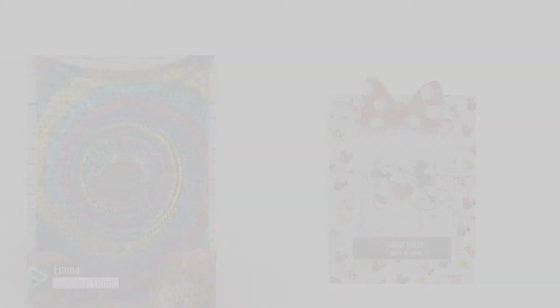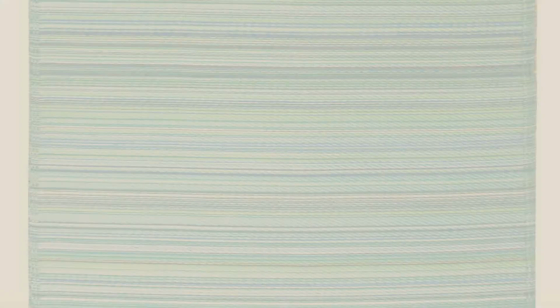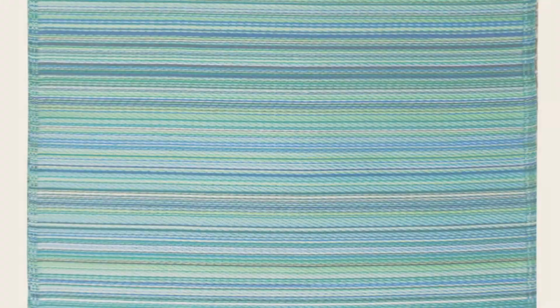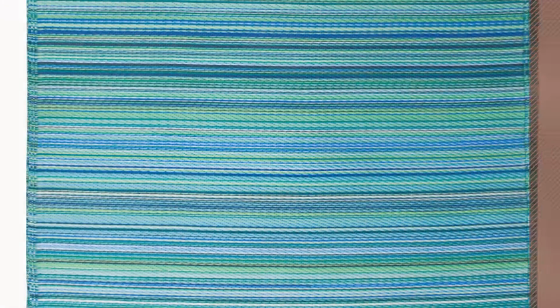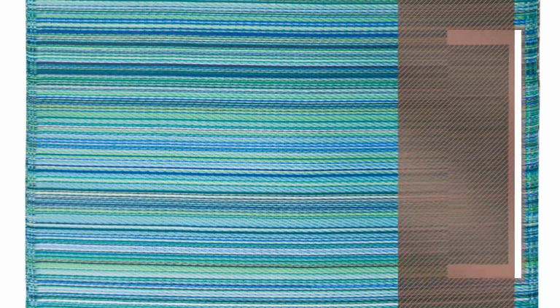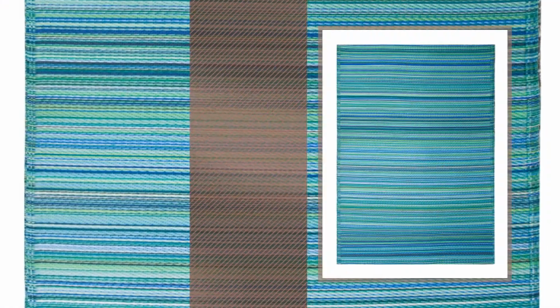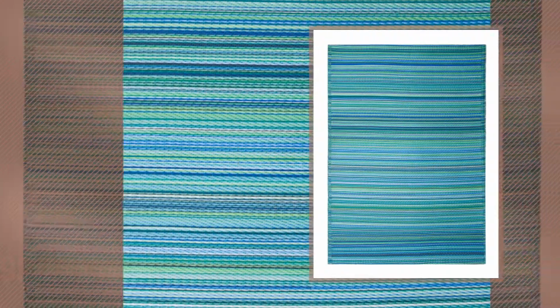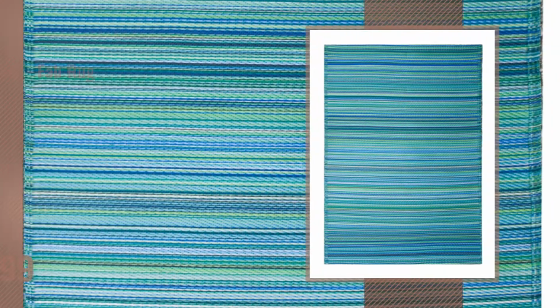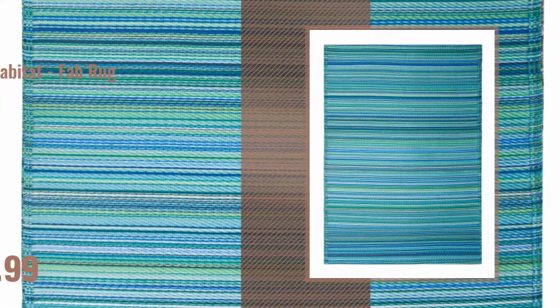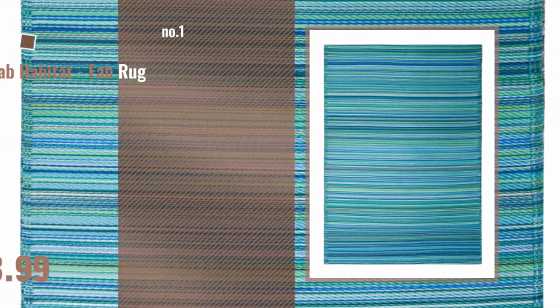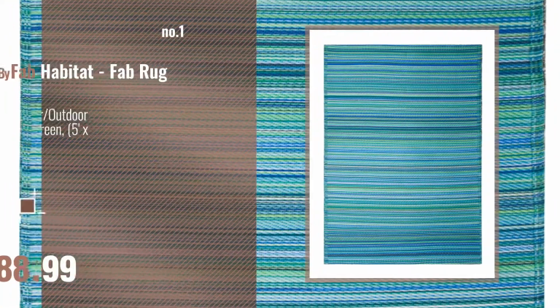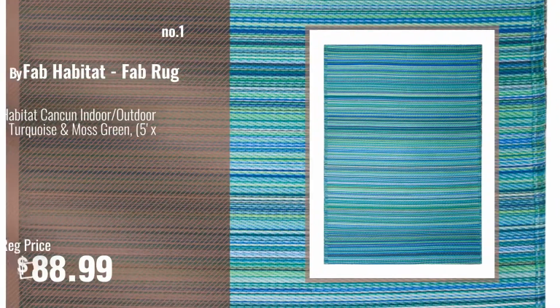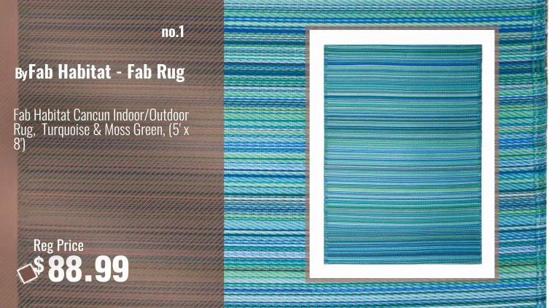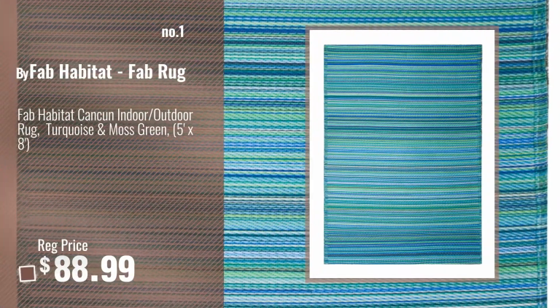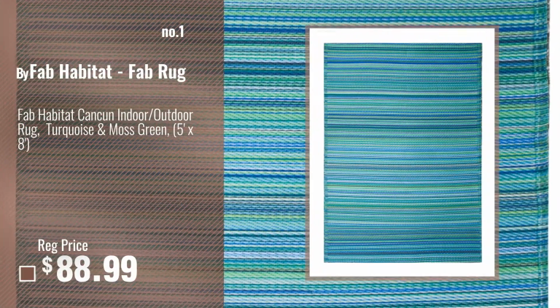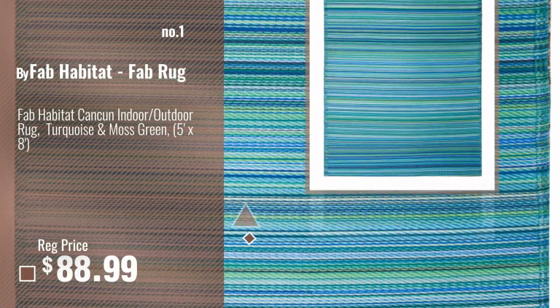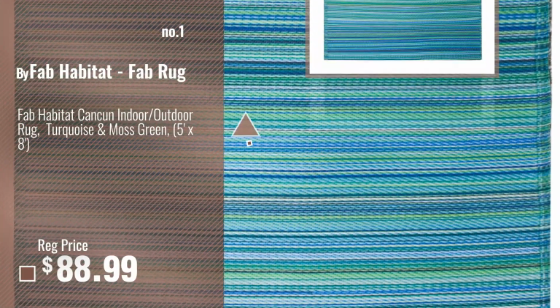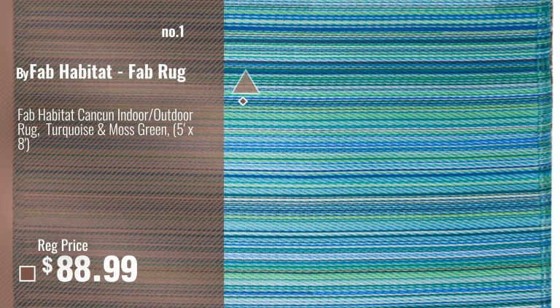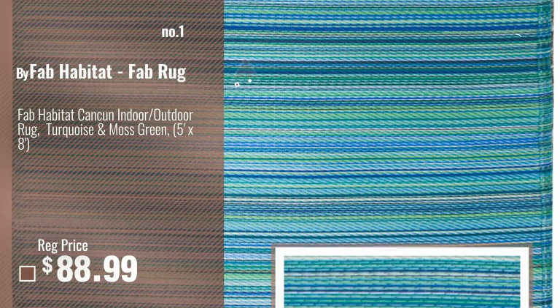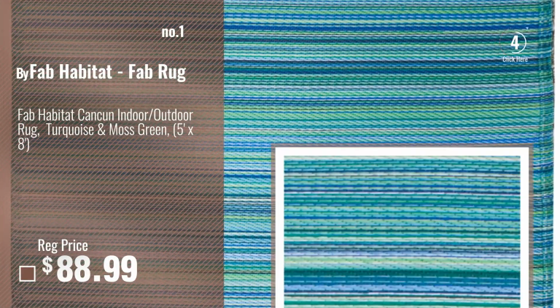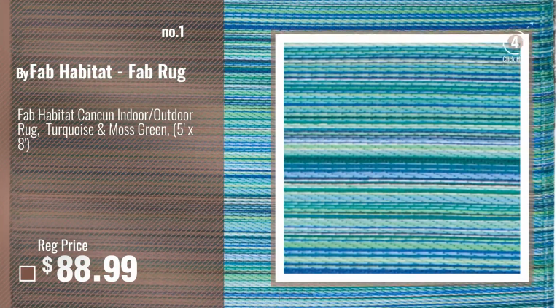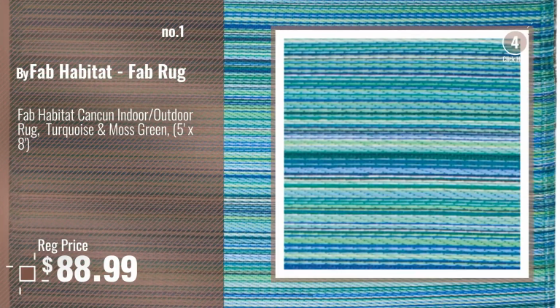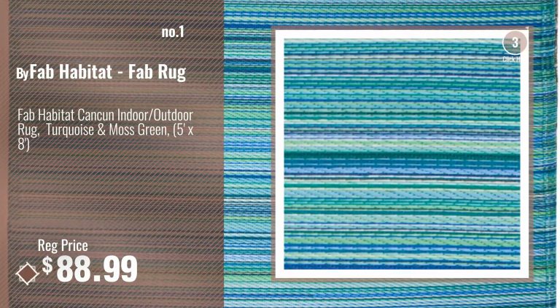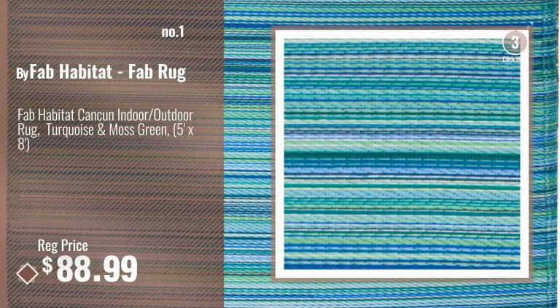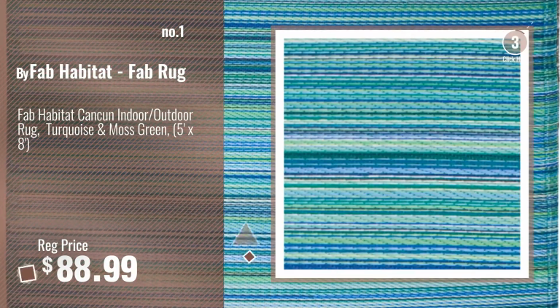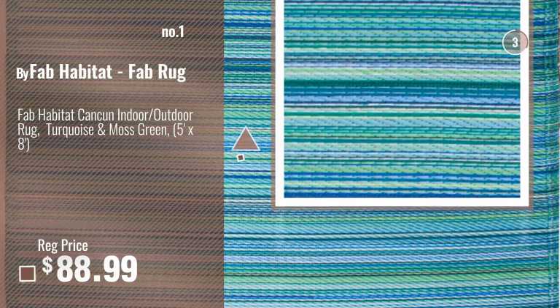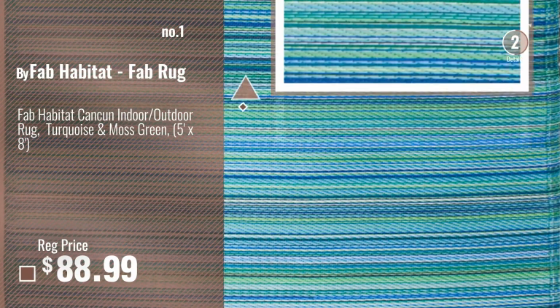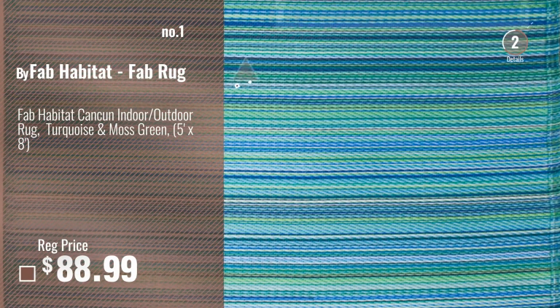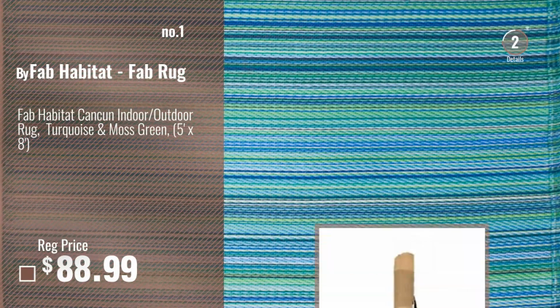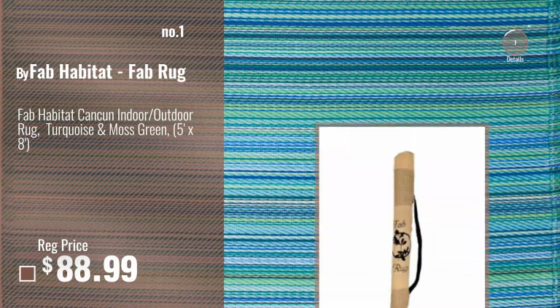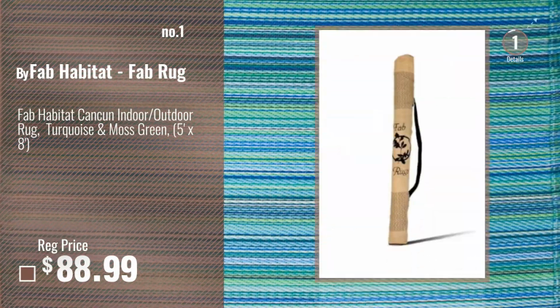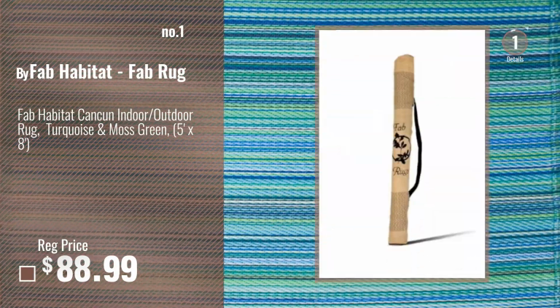Number 1, most popular, by Fab Habitat Fab Rug. Watch this video, choose your favorite.